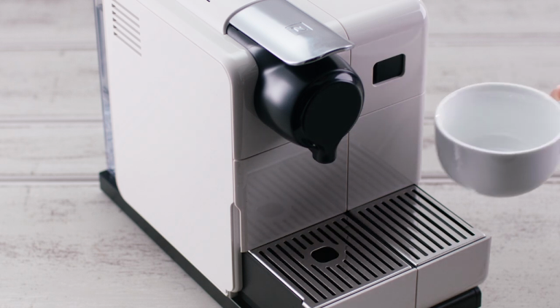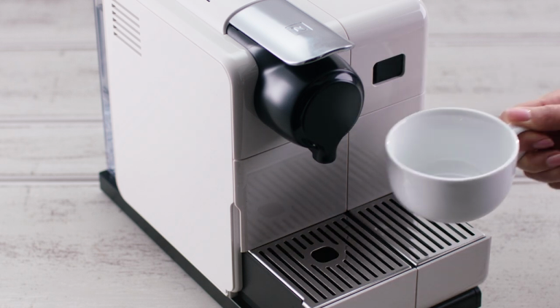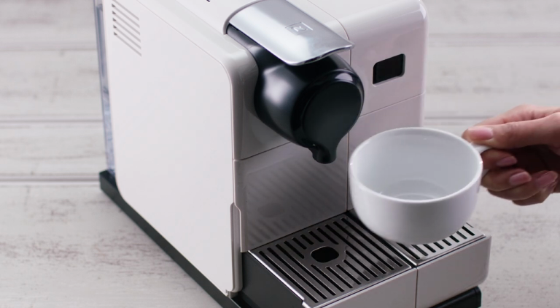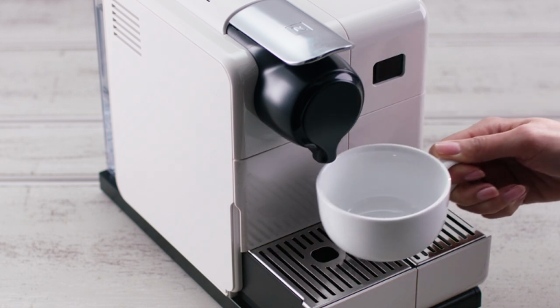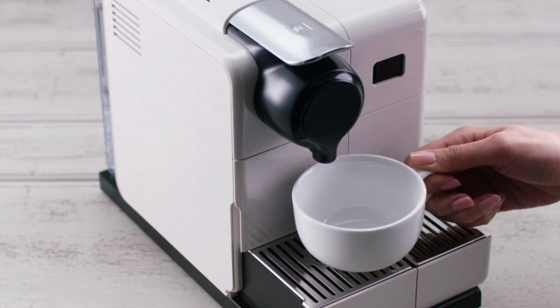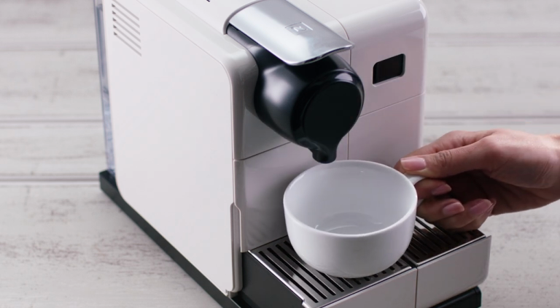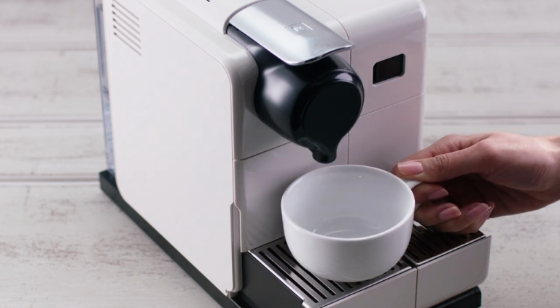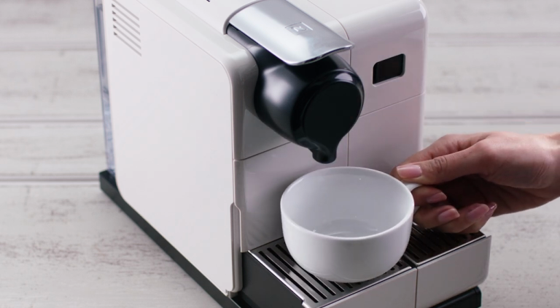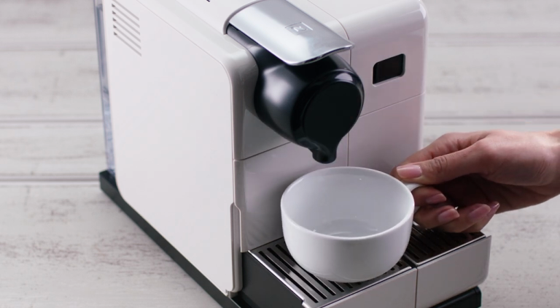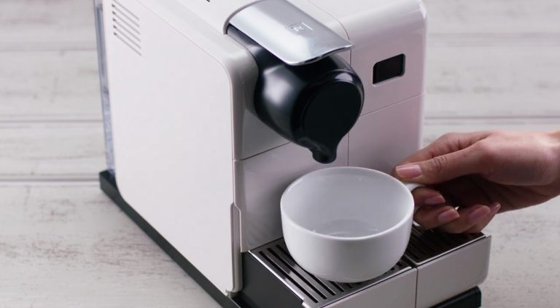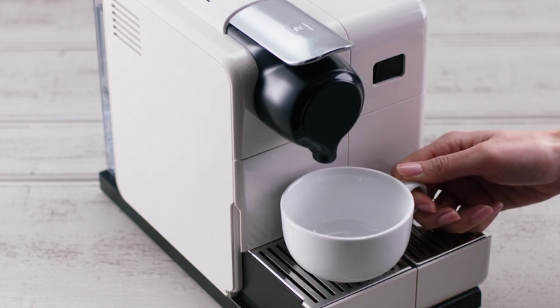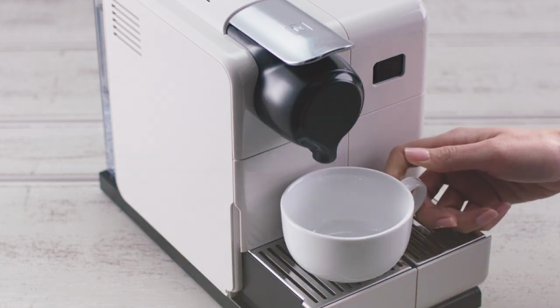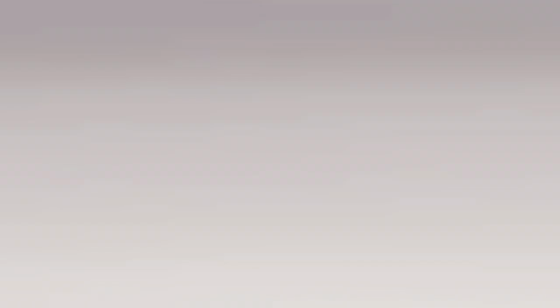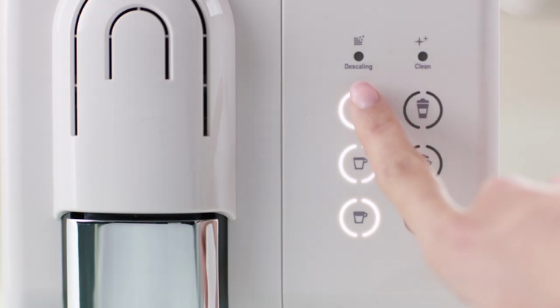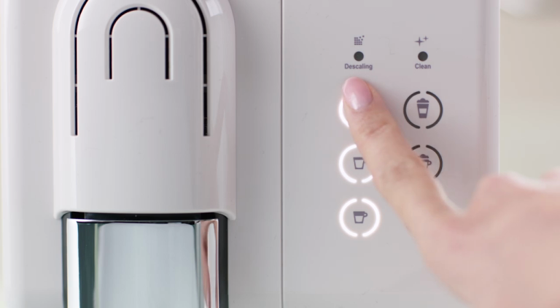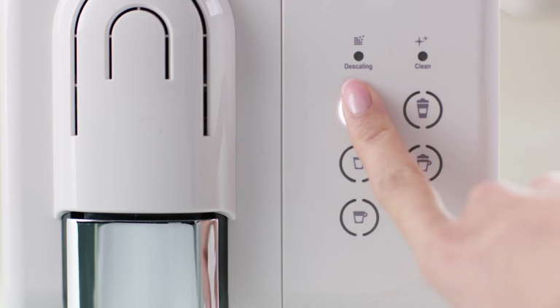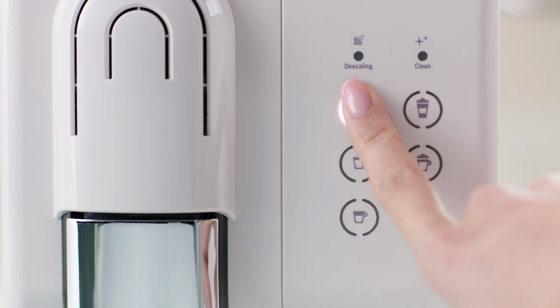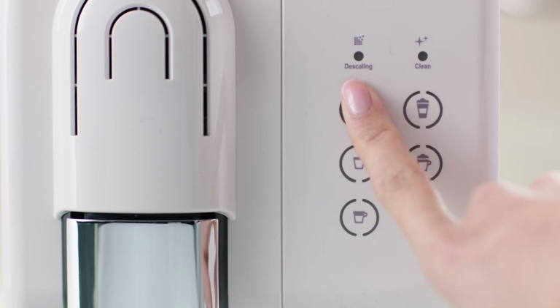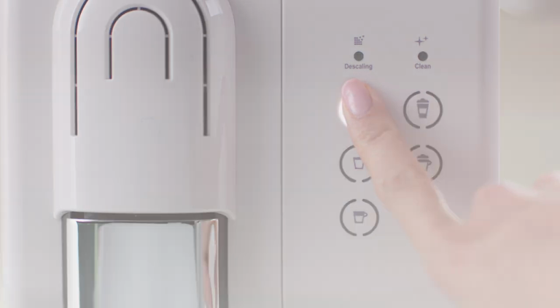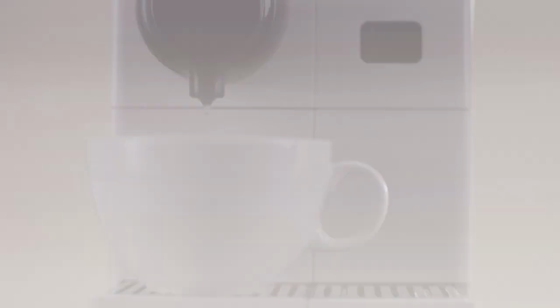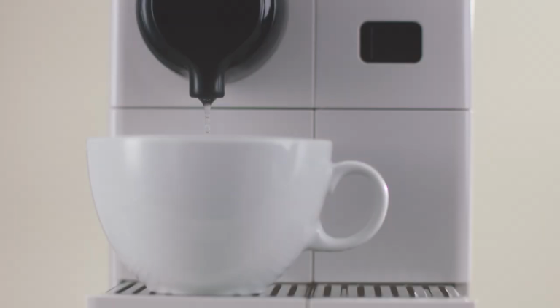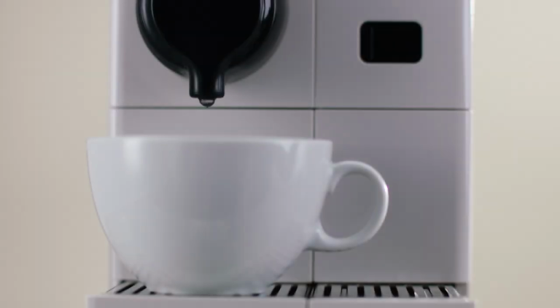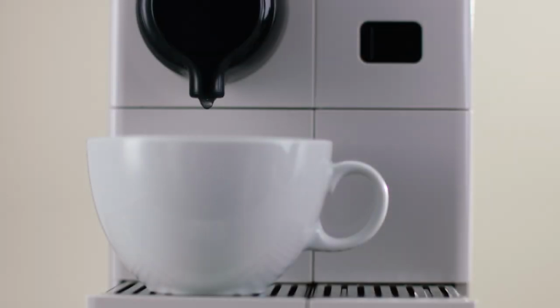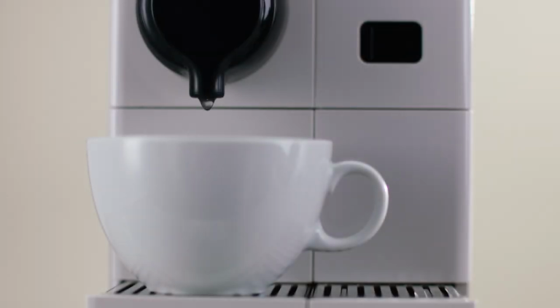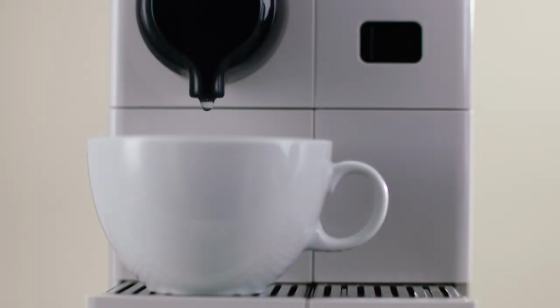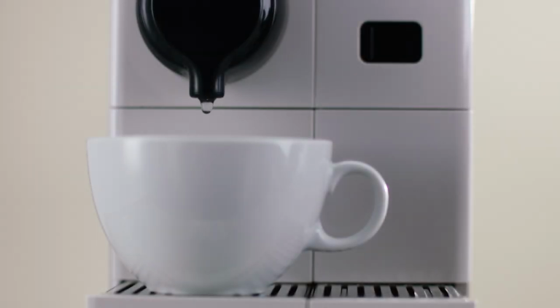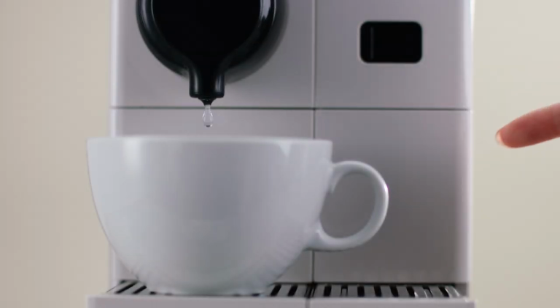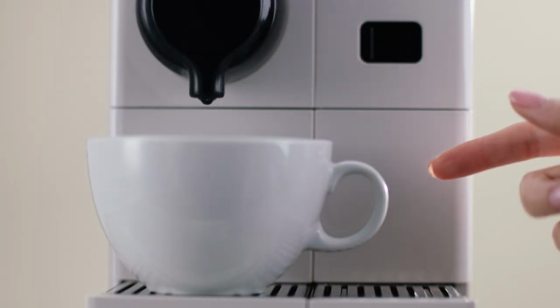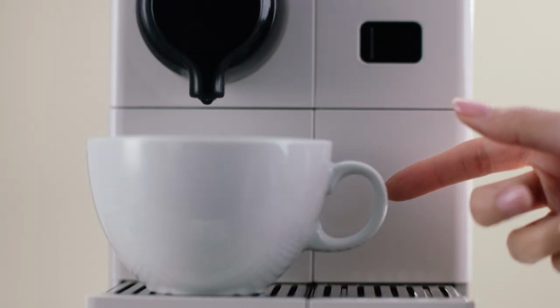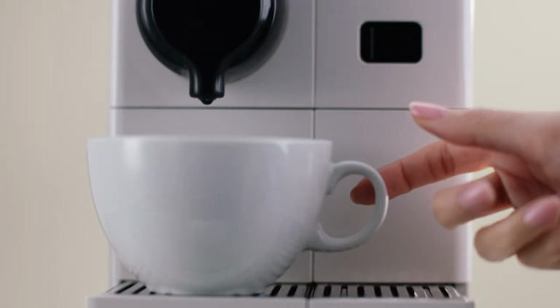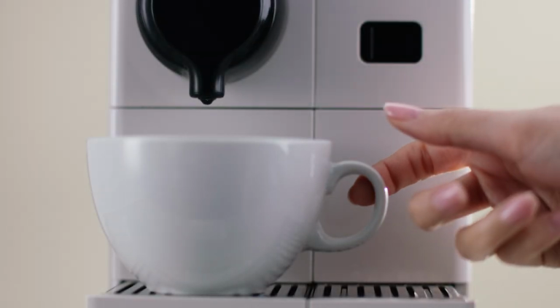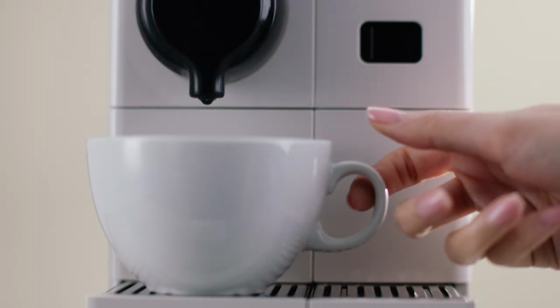Next, place a cup under the coffee outlet and press the lungo in order to wash away any residue left in the flow system.